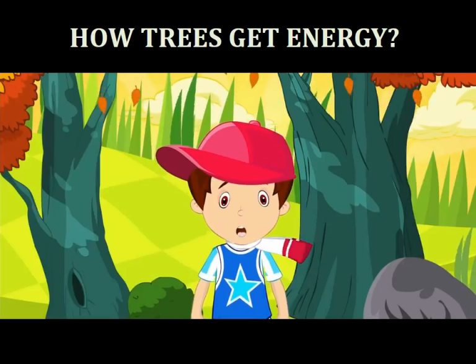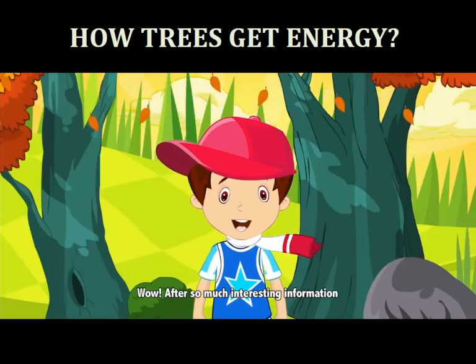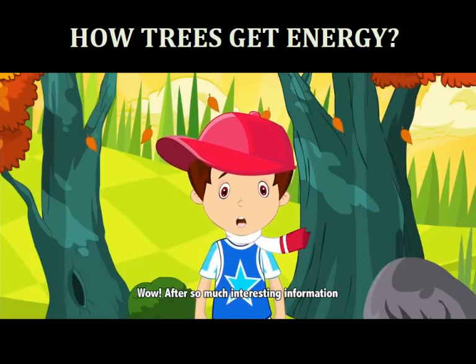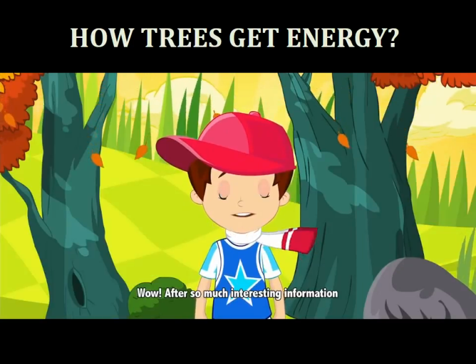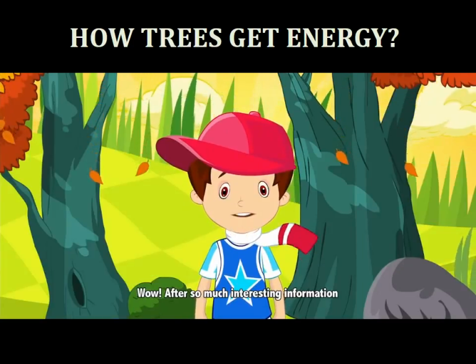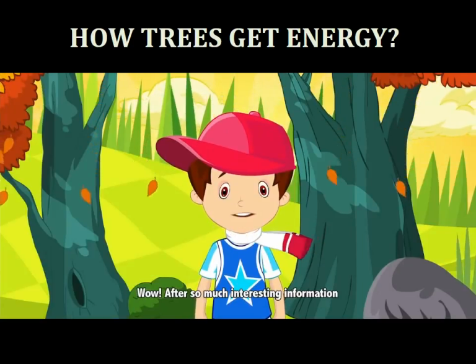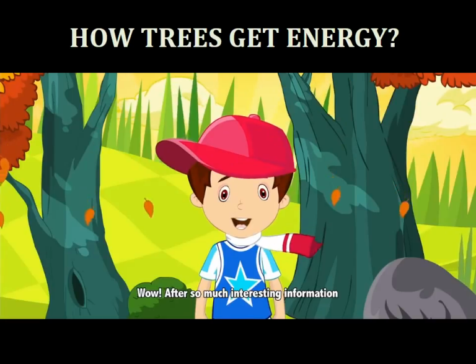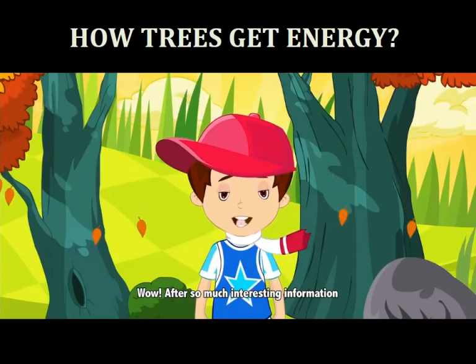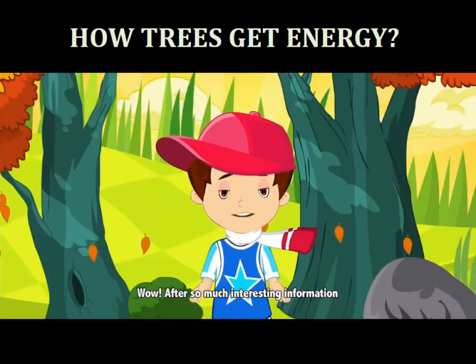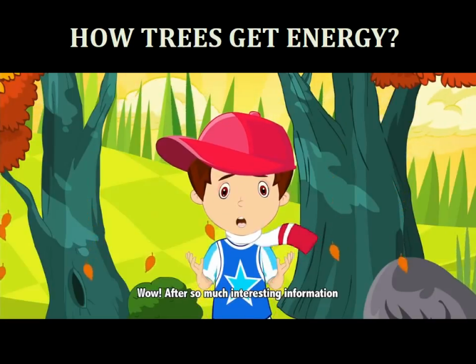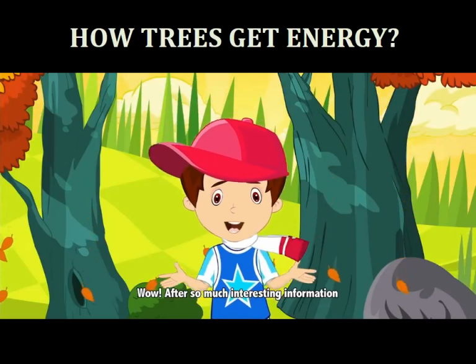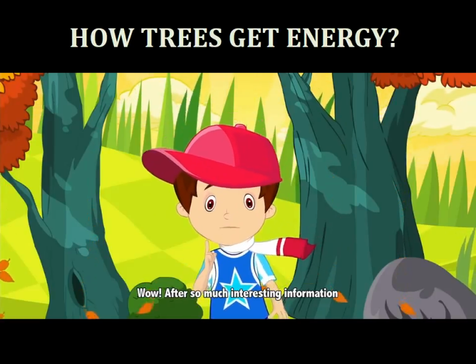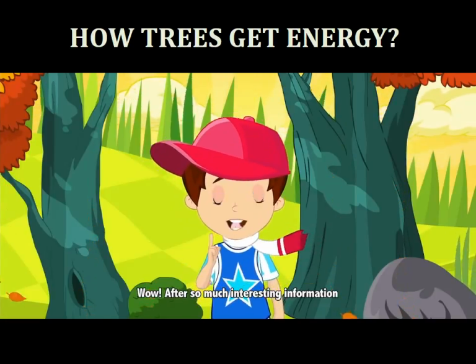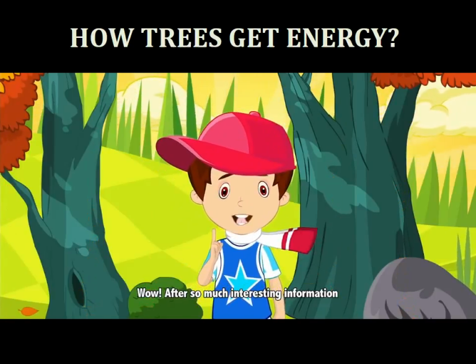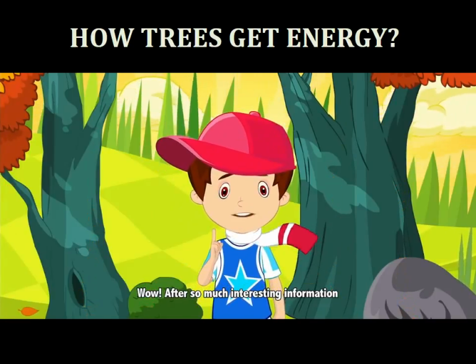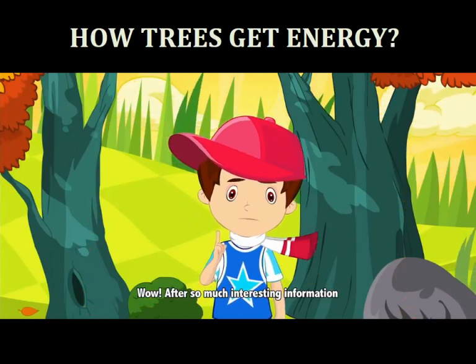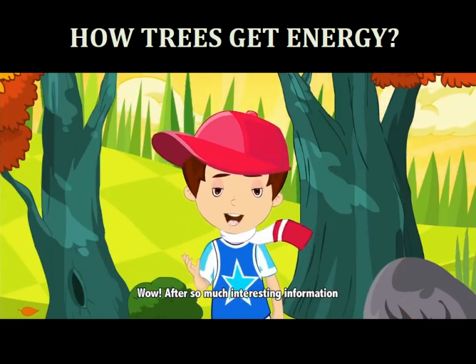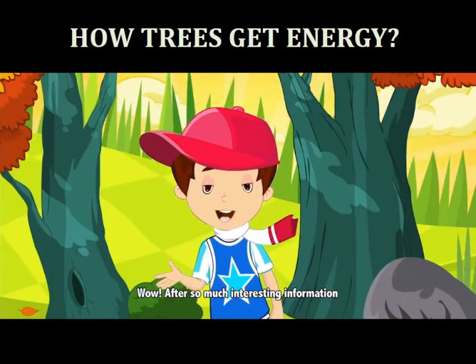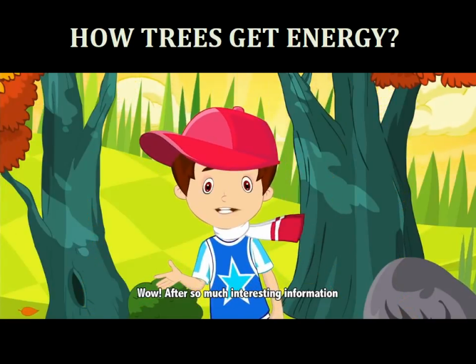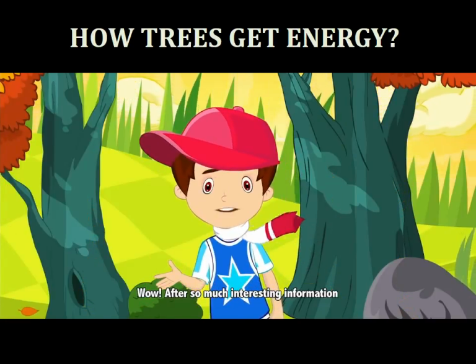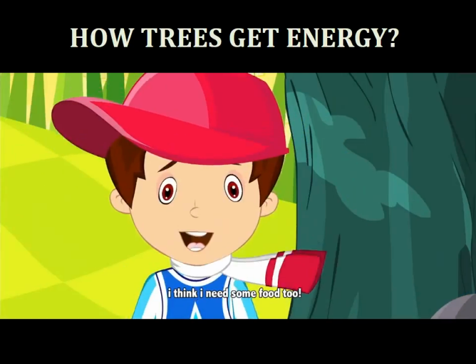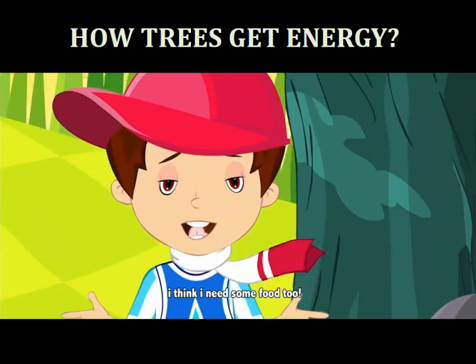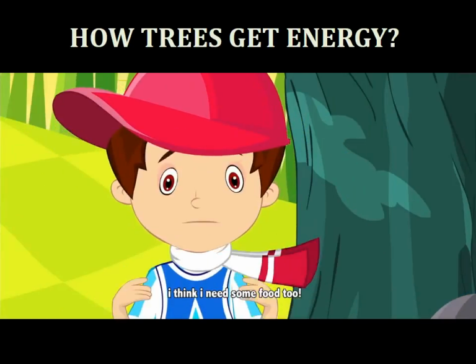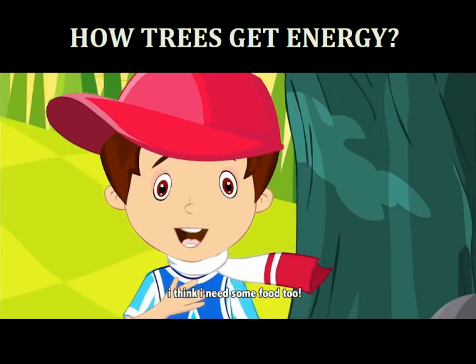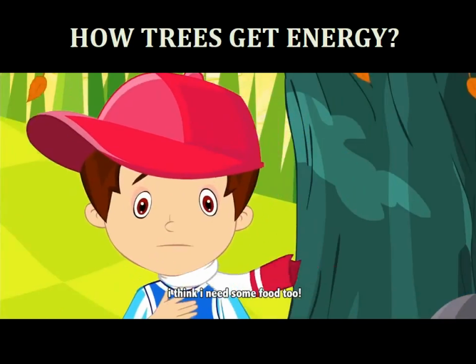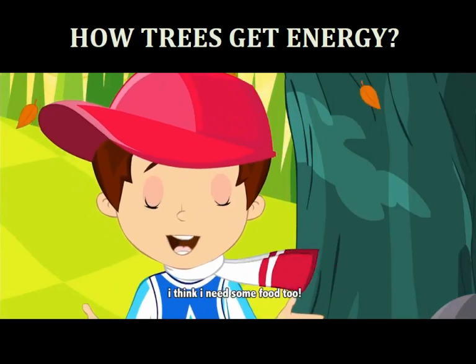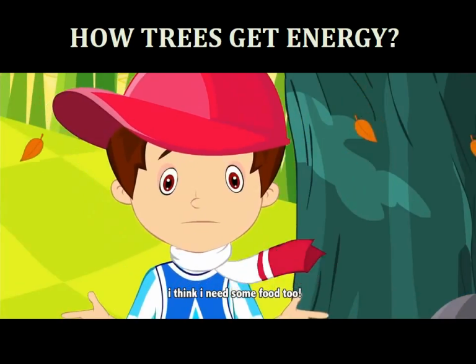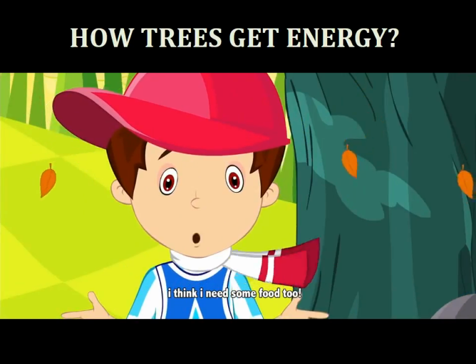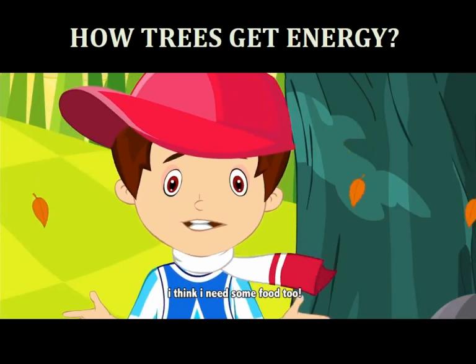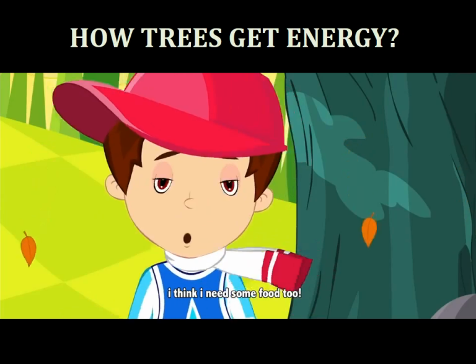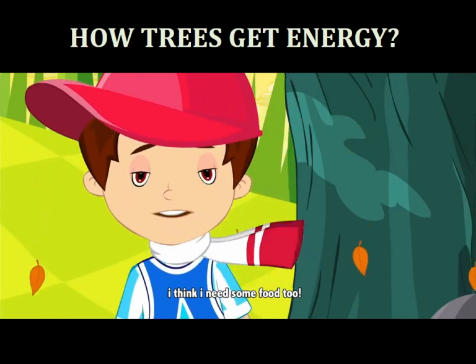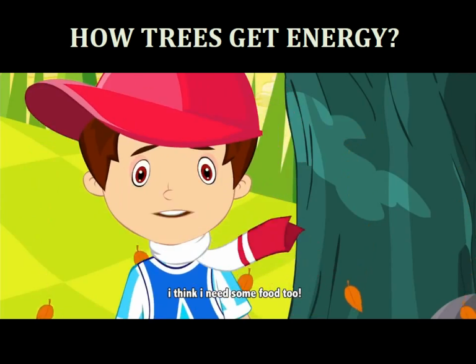Wow! After so much interesting information, I think I need some food too.